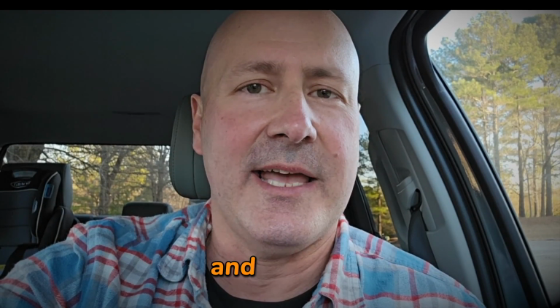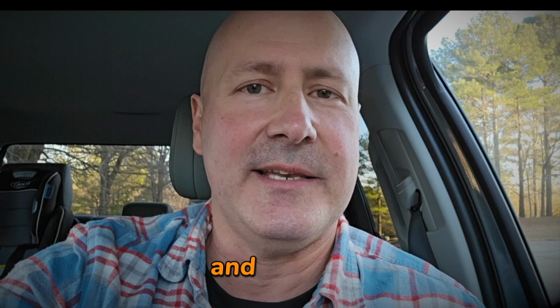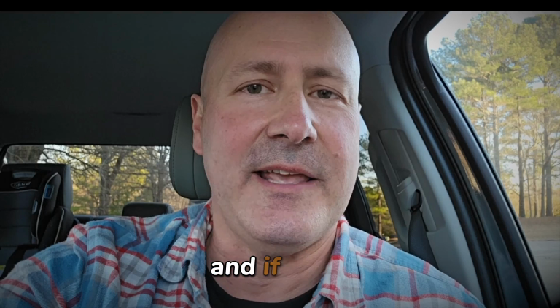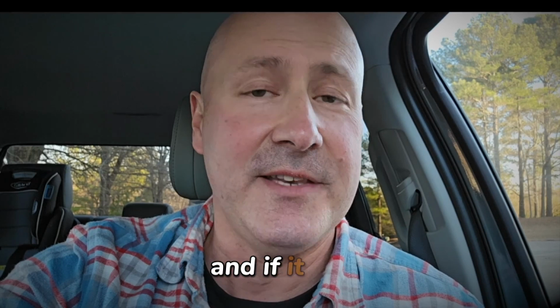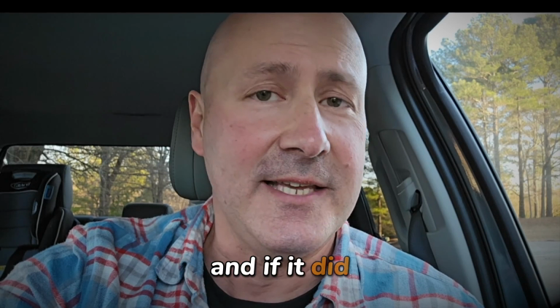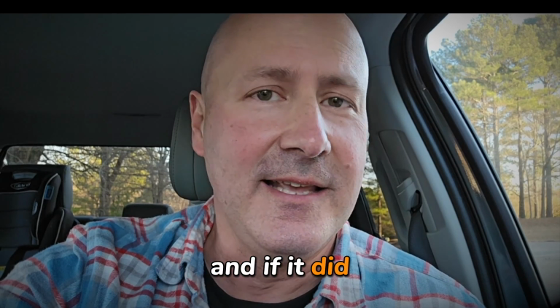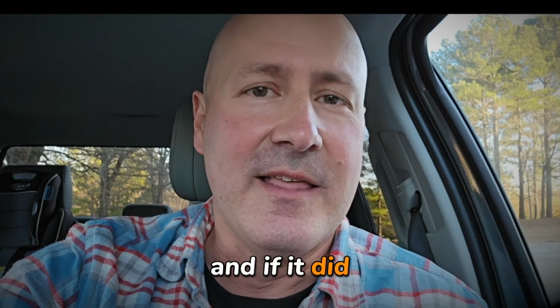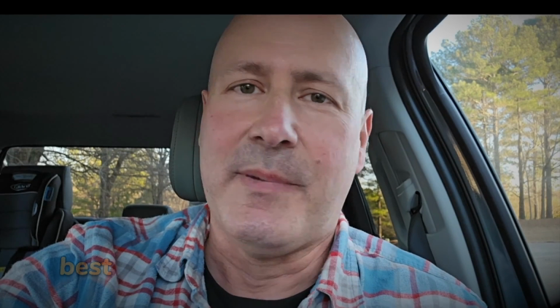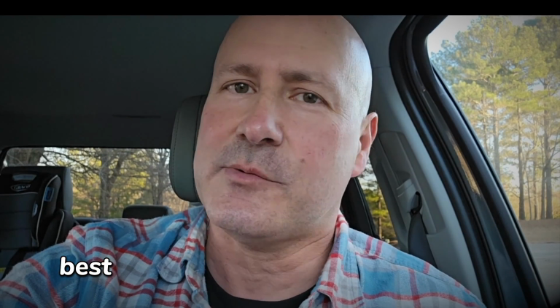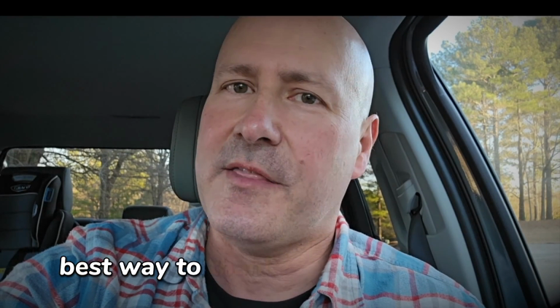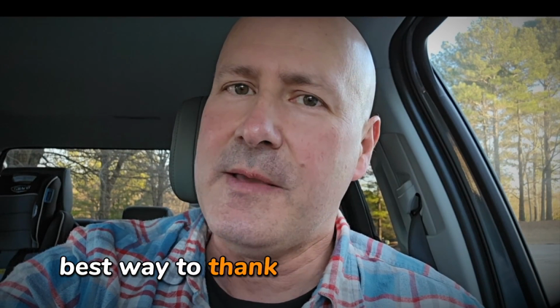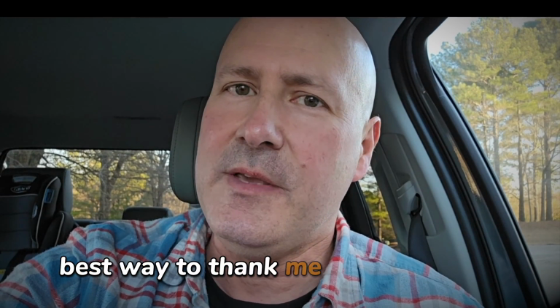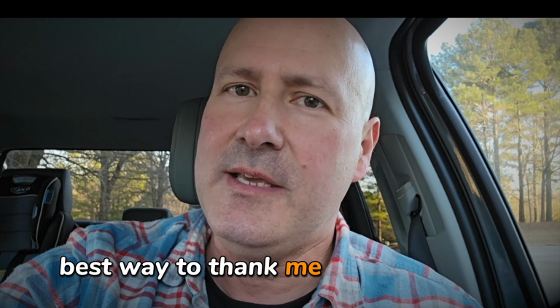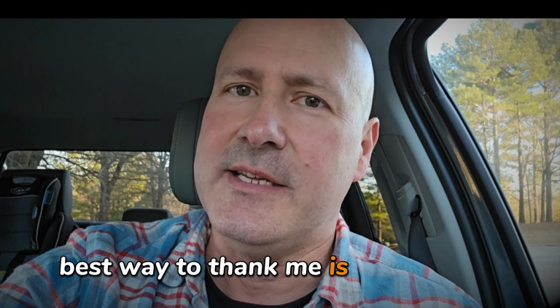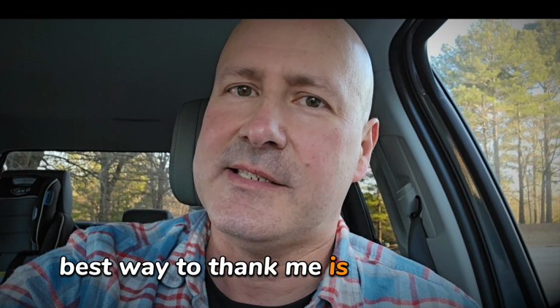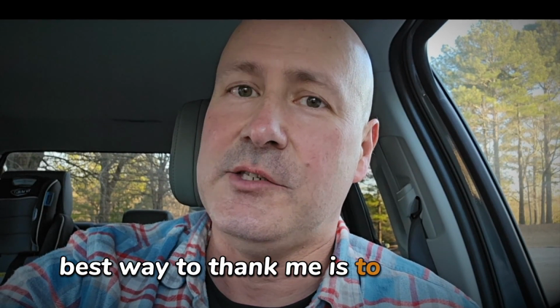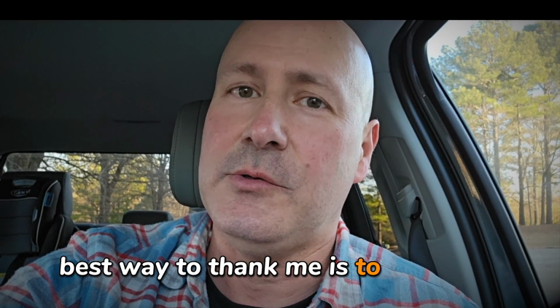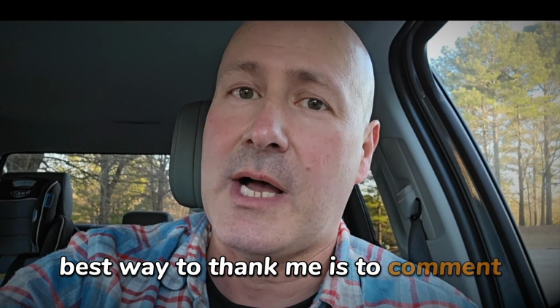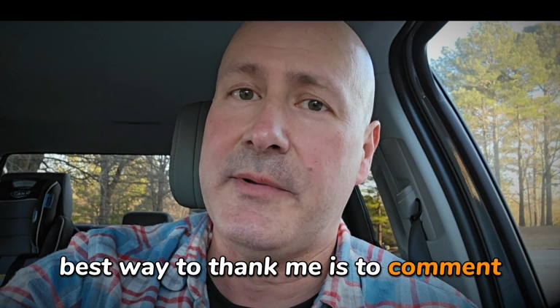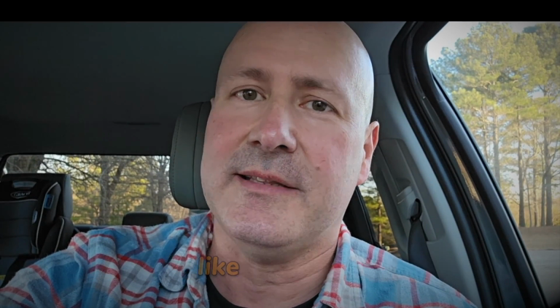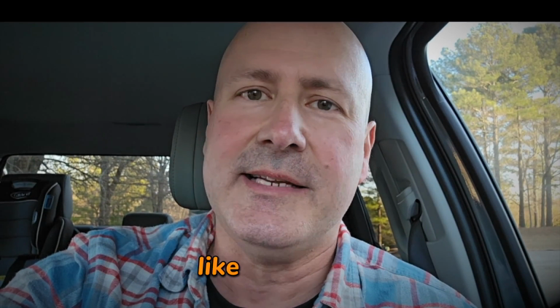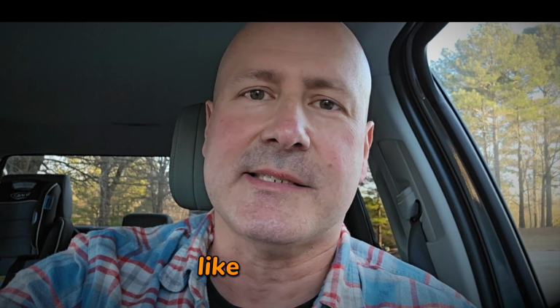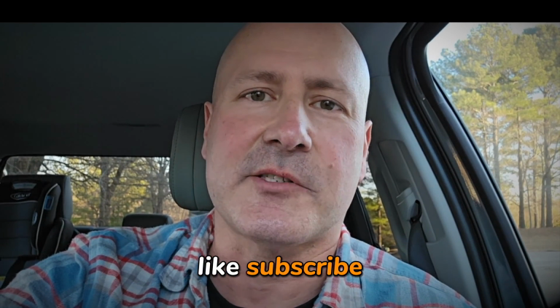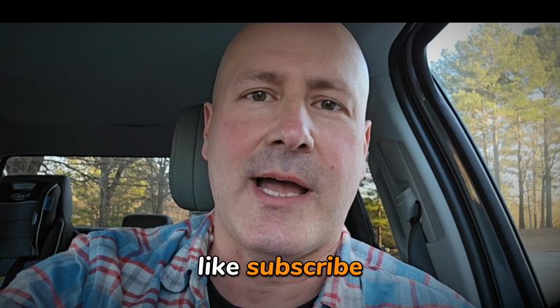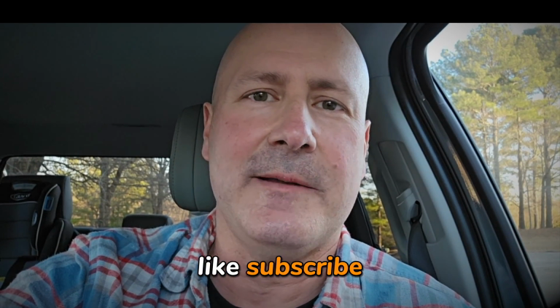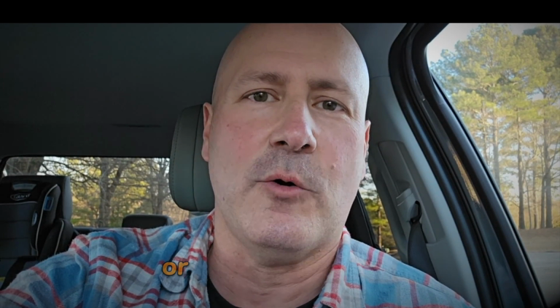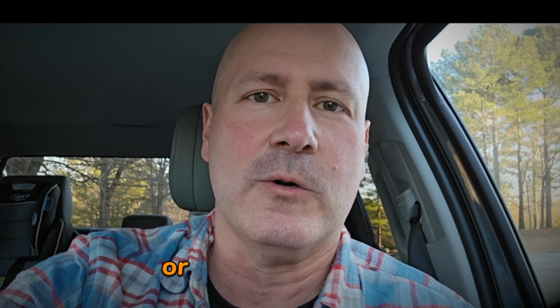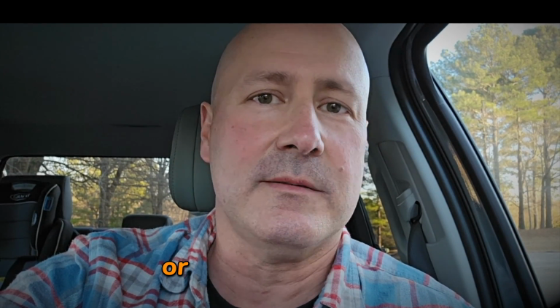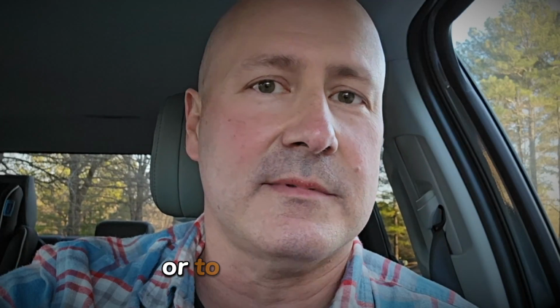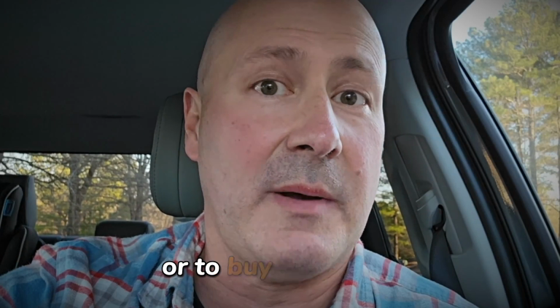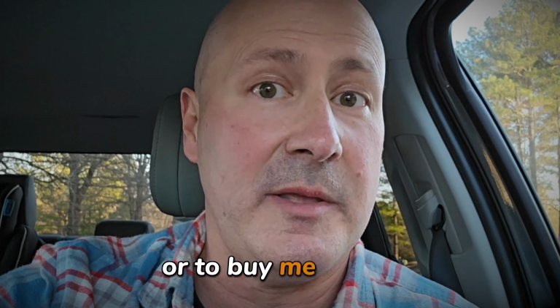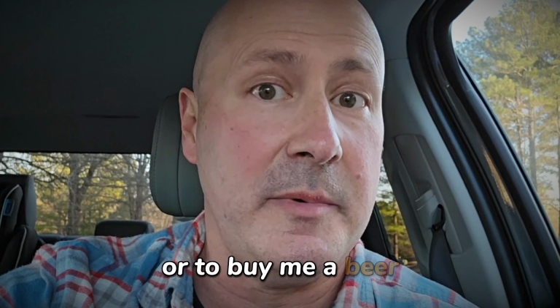So hopefully this helps you fix your problems with Google Maps, and if it did, the best way to thank me is to comment, like, subscribe, or buy me a beer.